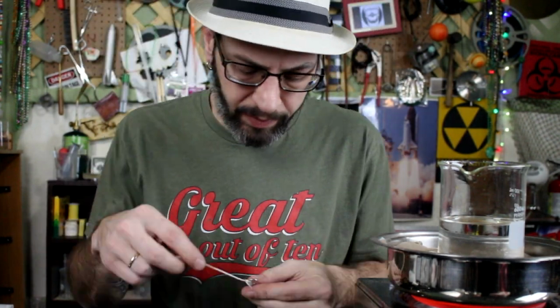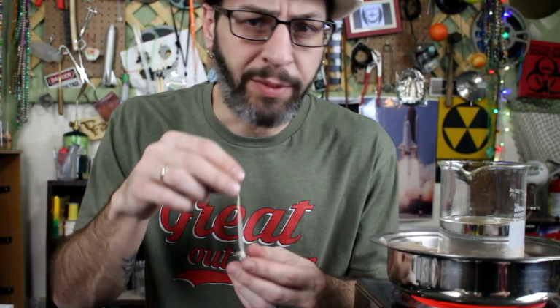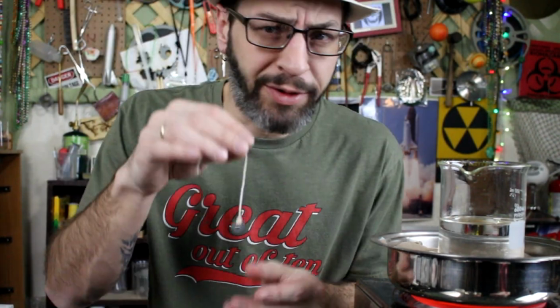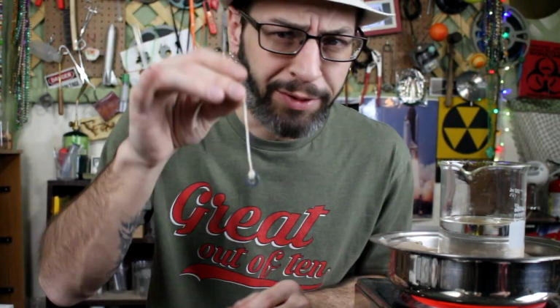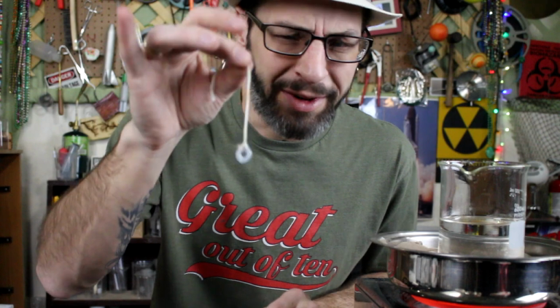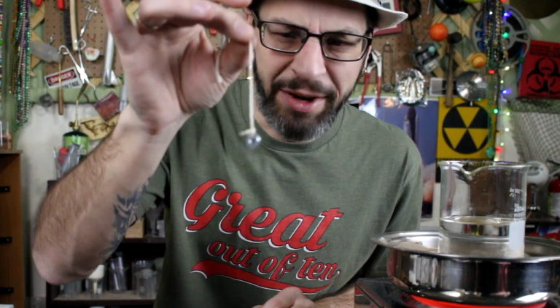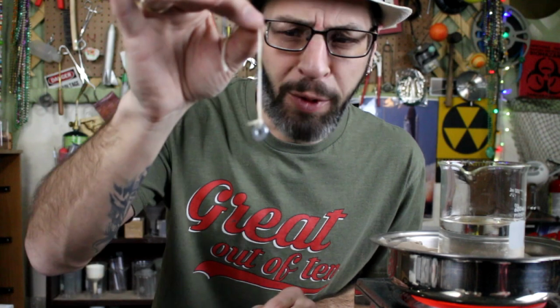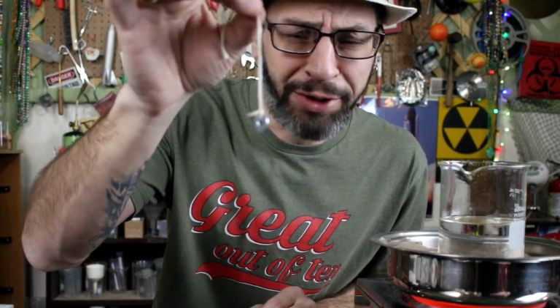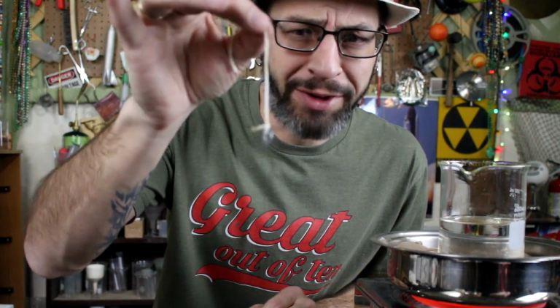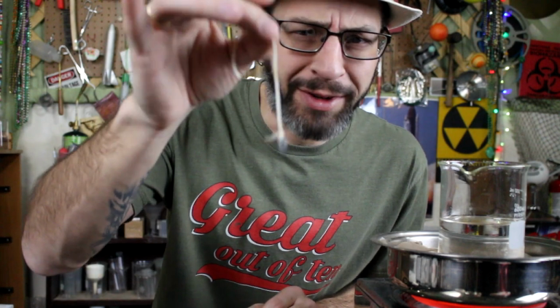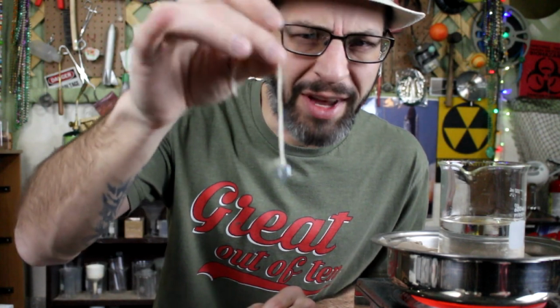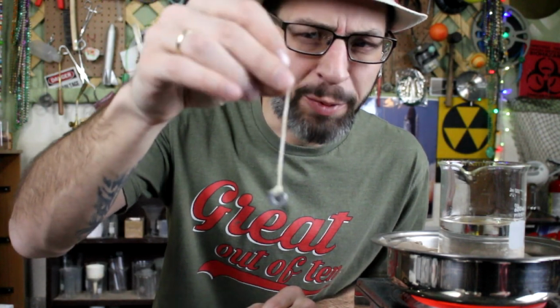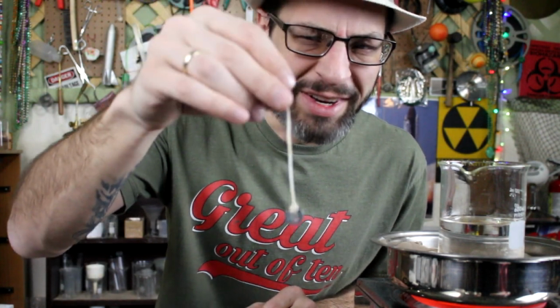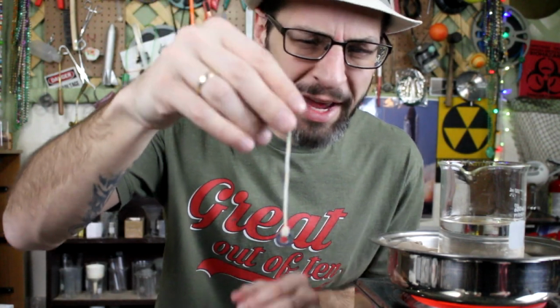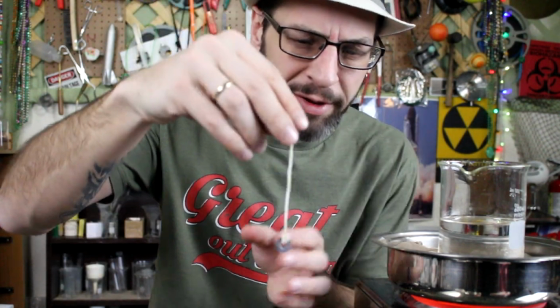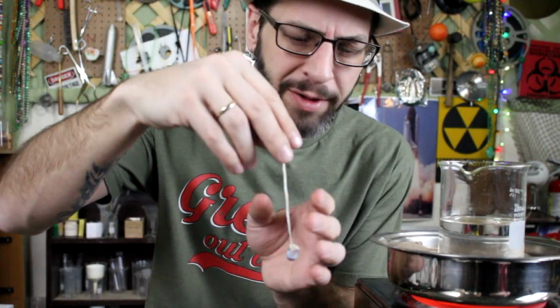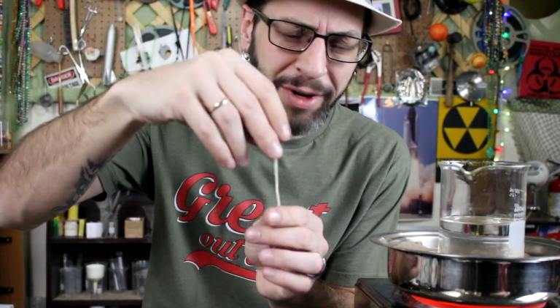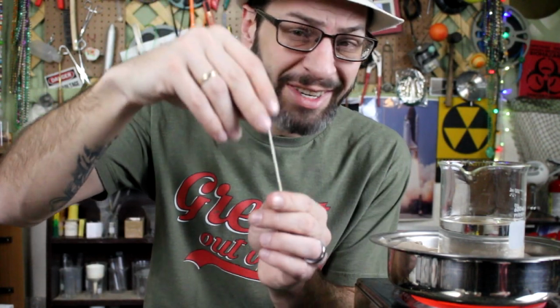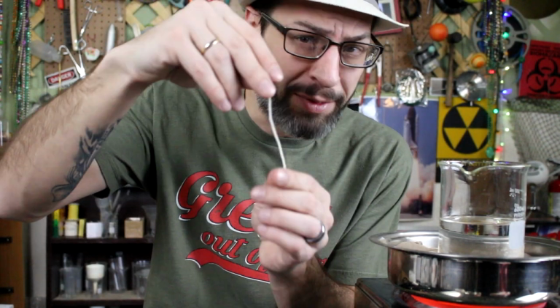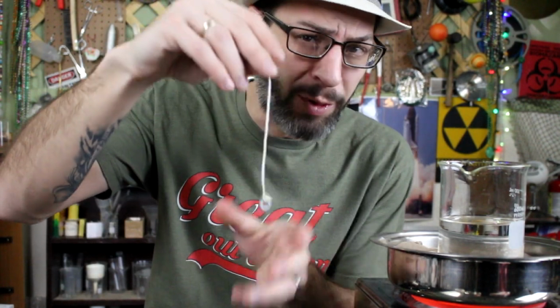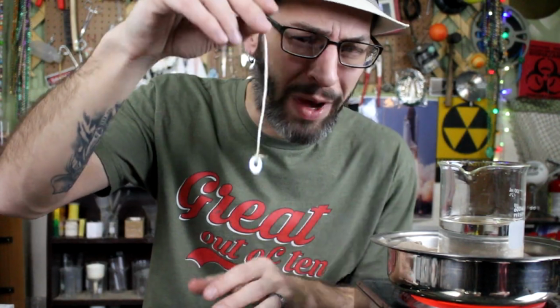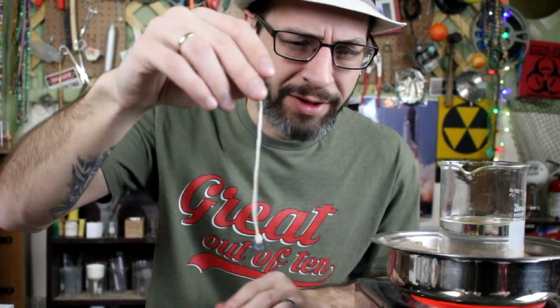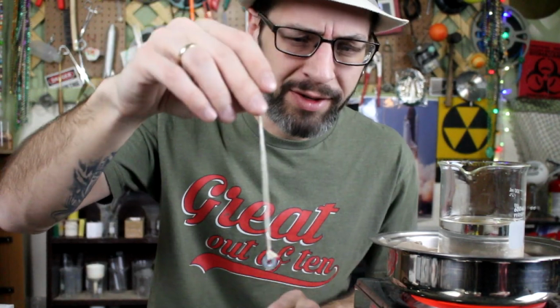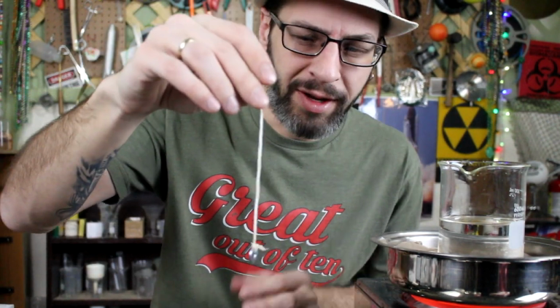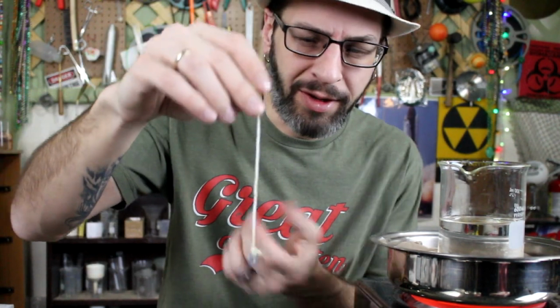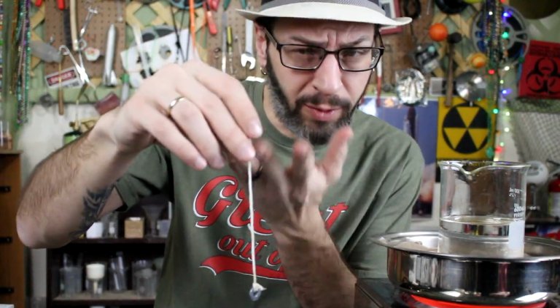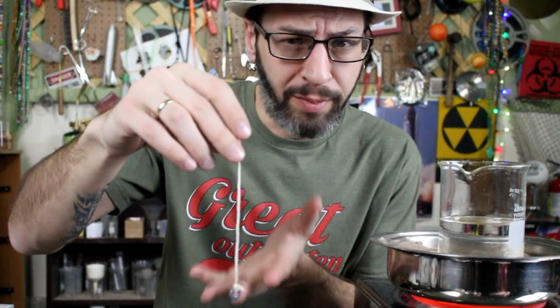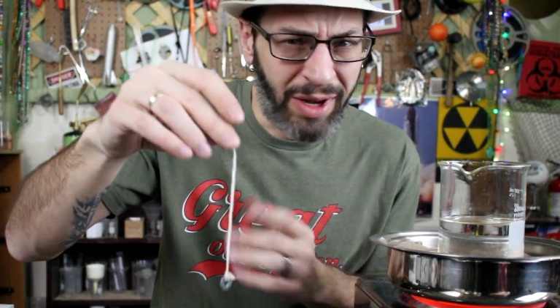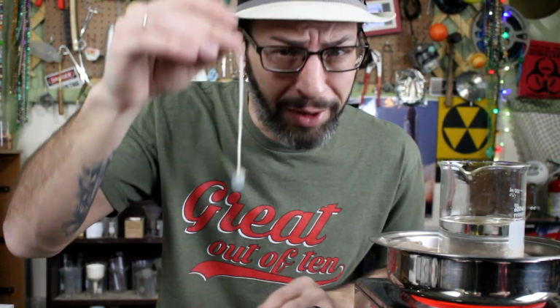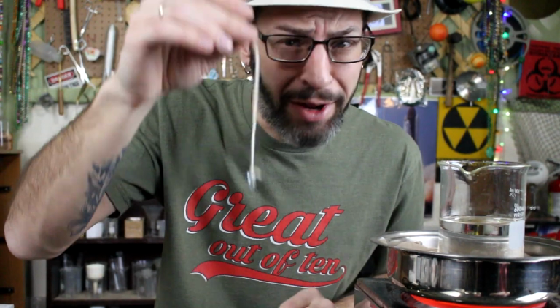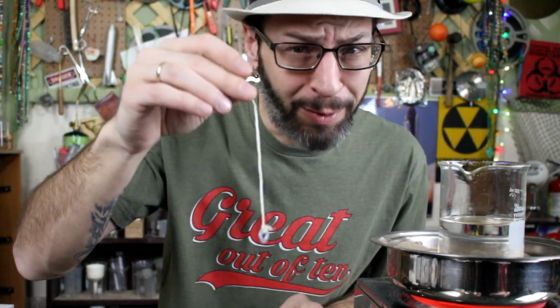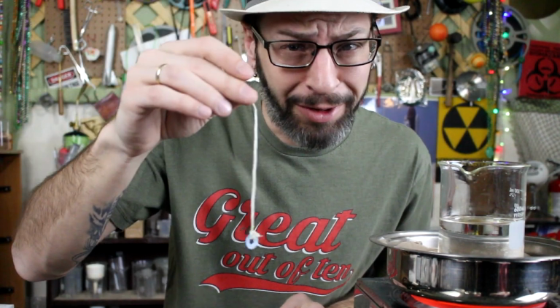I'm just using a zinc washer to kind of weight it down, and then we're going to dip it in the wax, and this will make our candle wick.